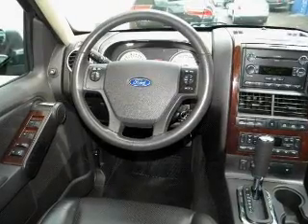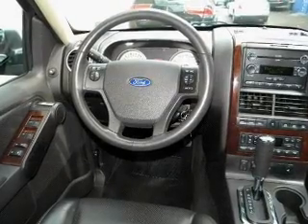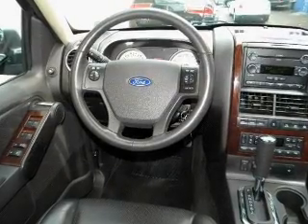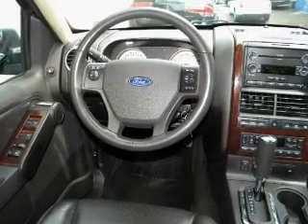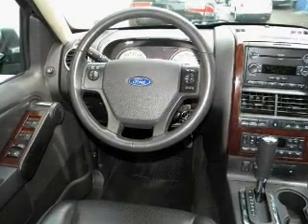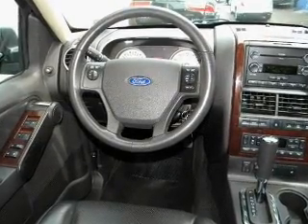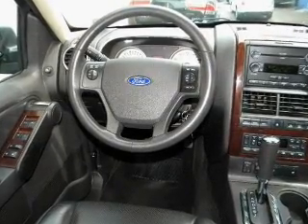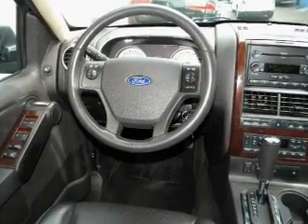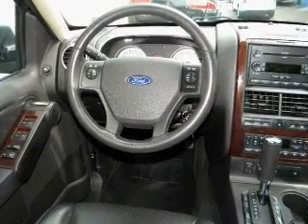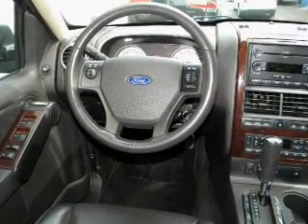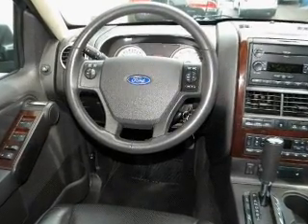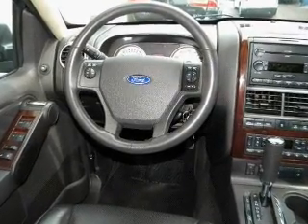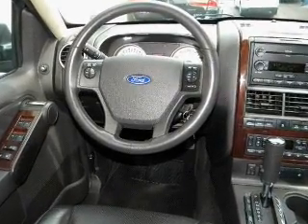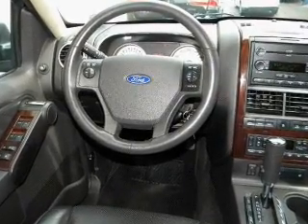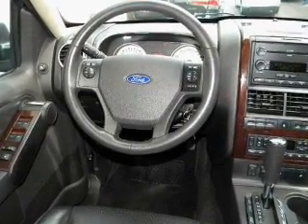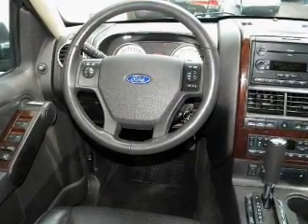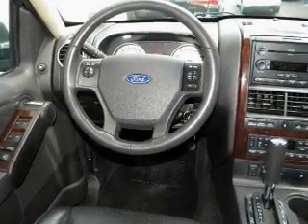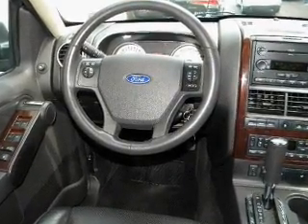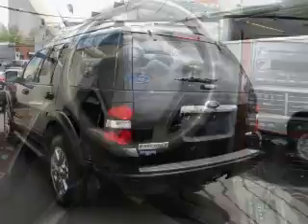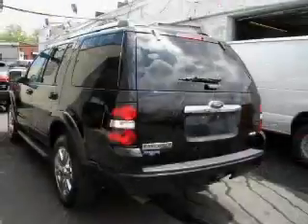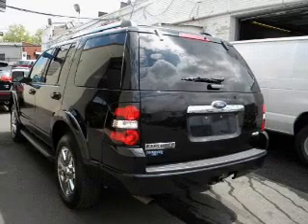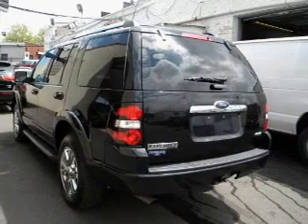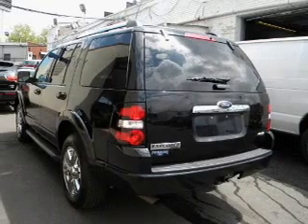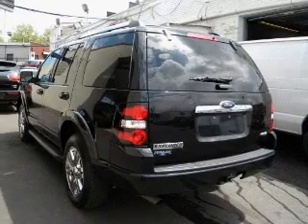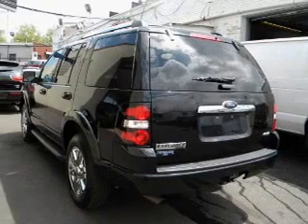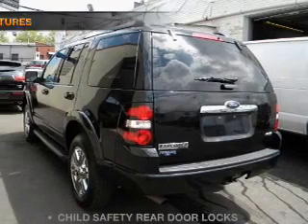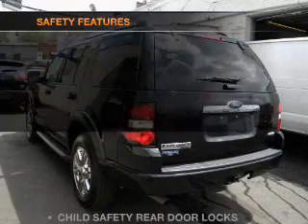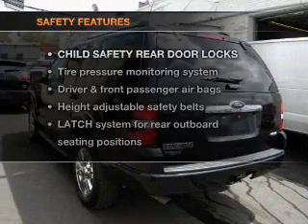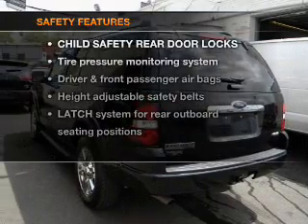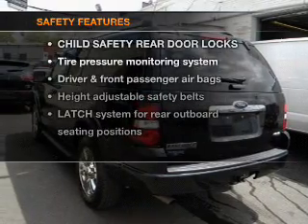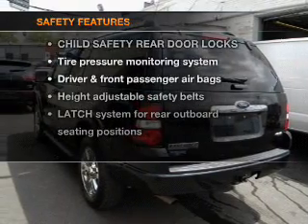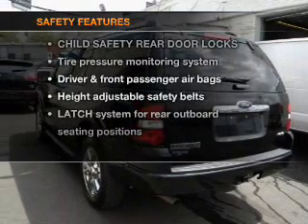Power door locks, power windows, cruise control, power steering, air conditioning. And for your peace of mind,